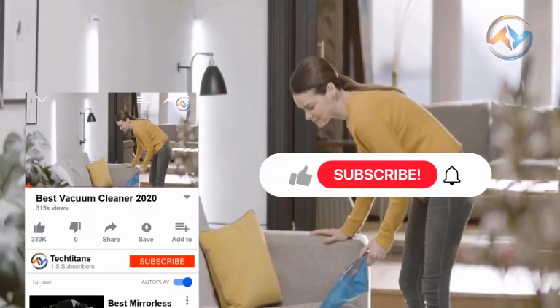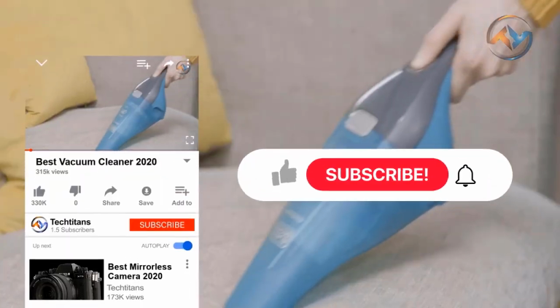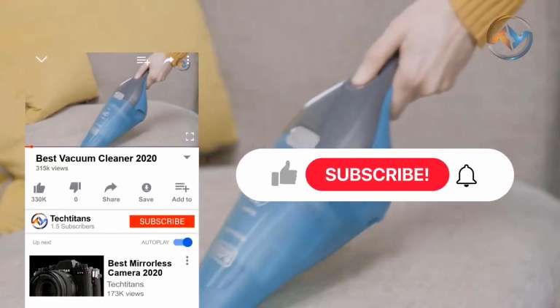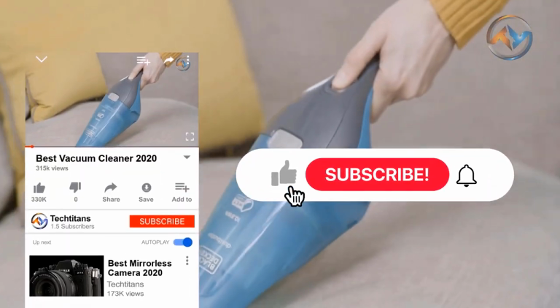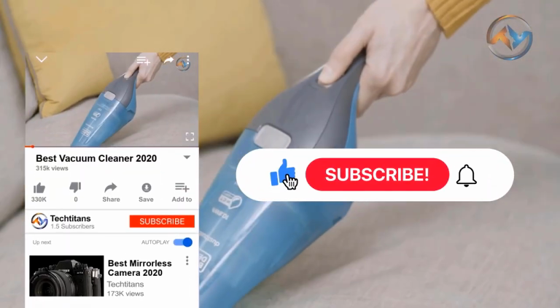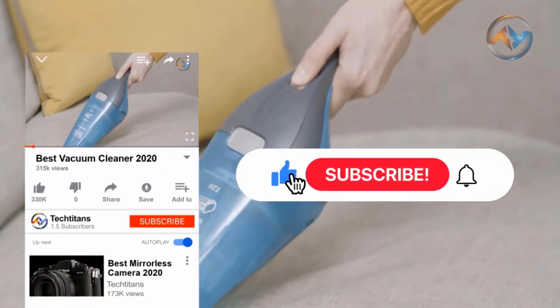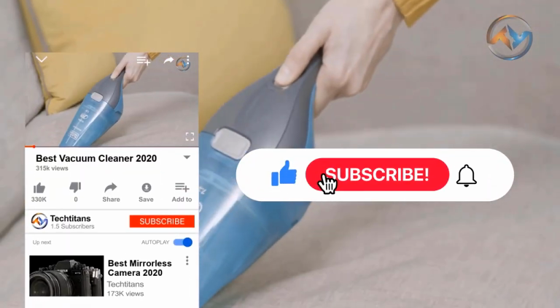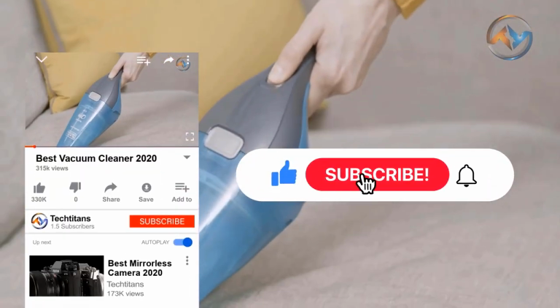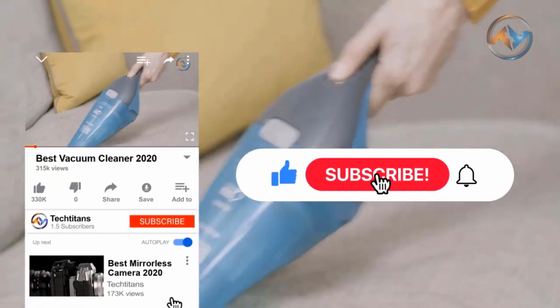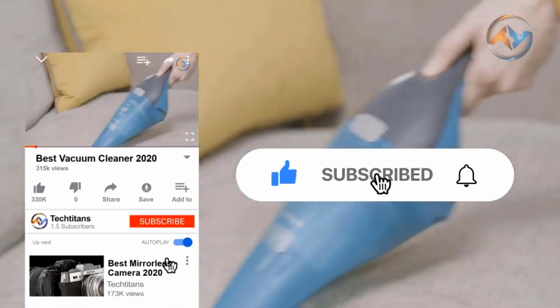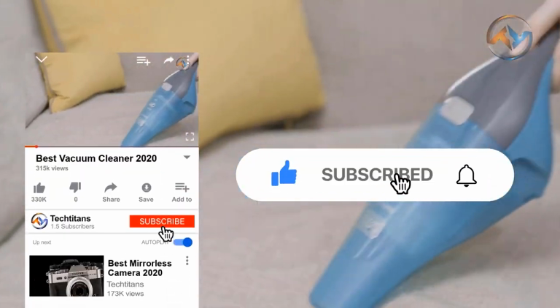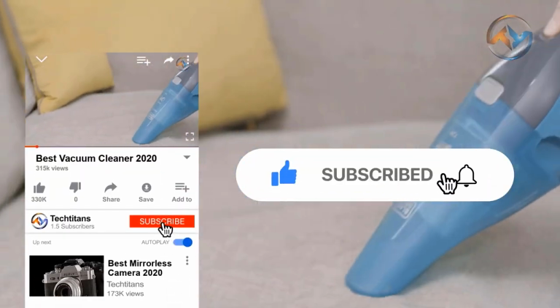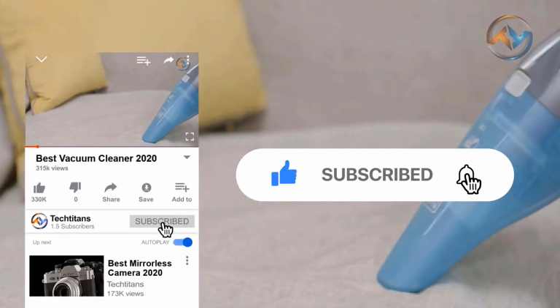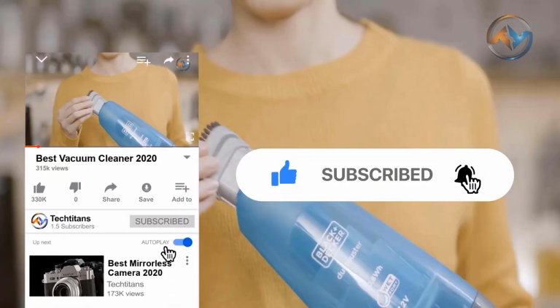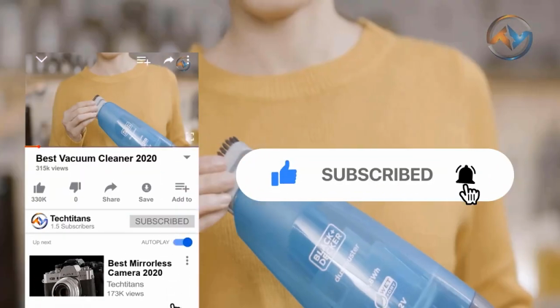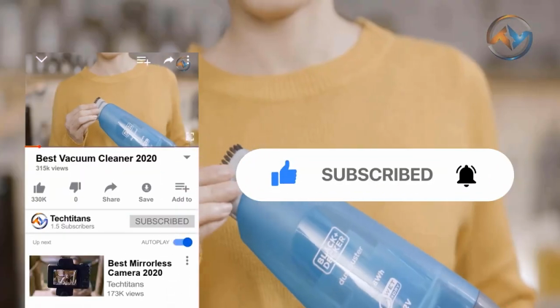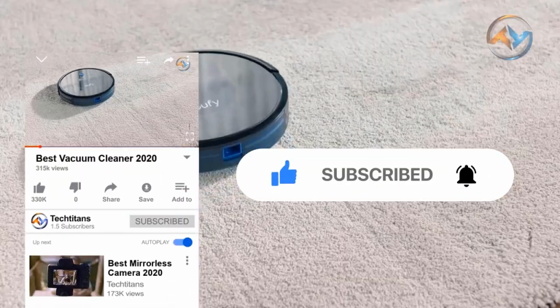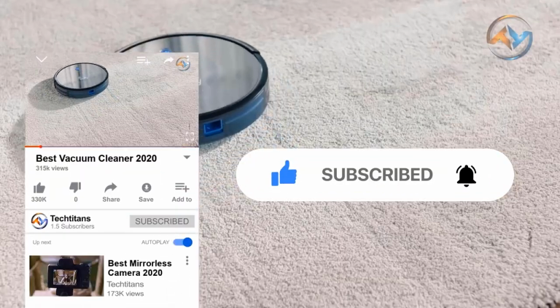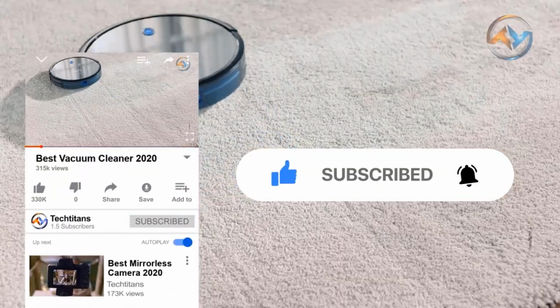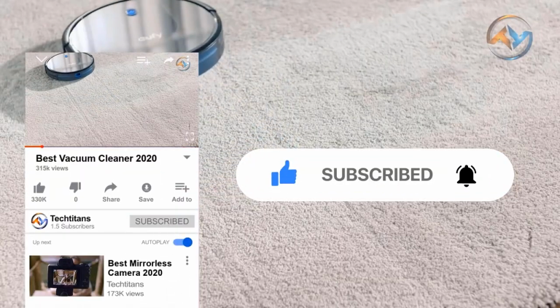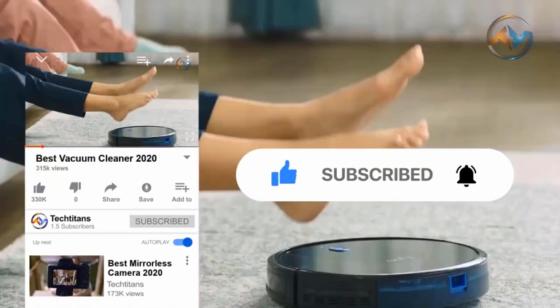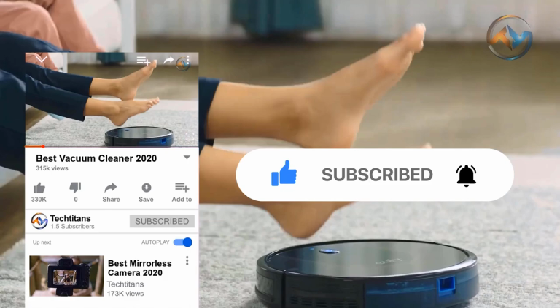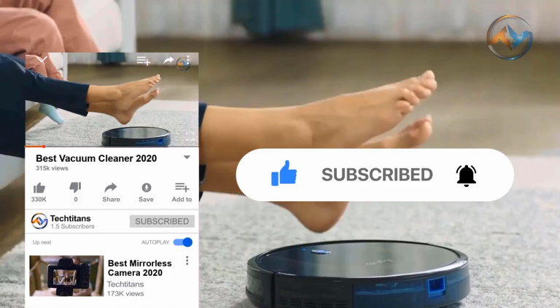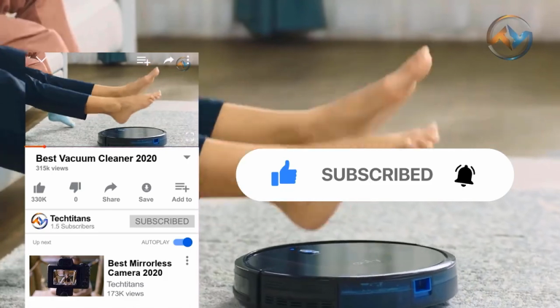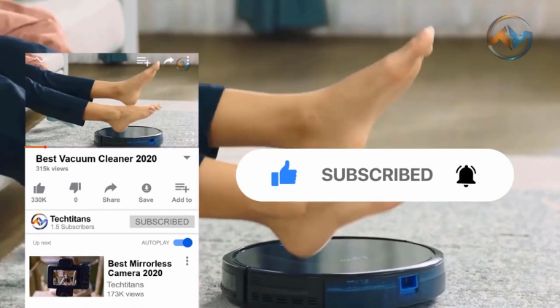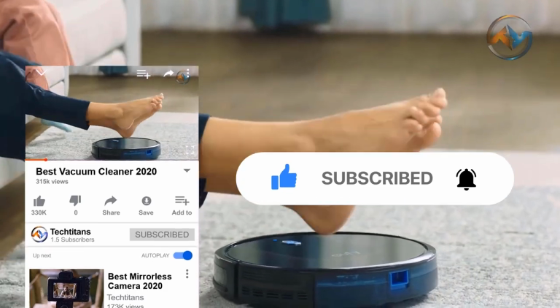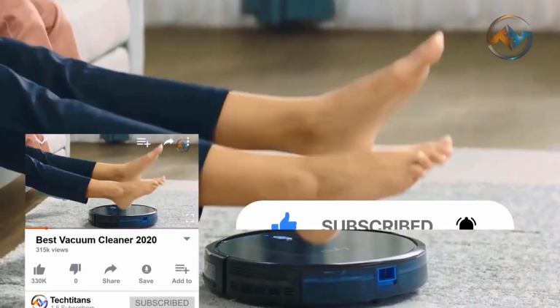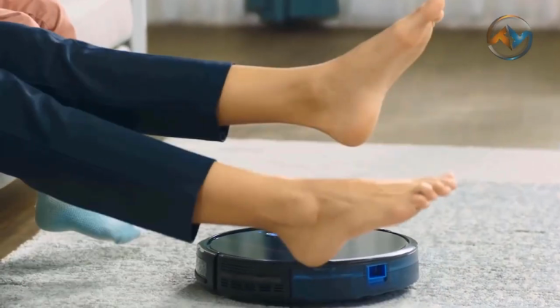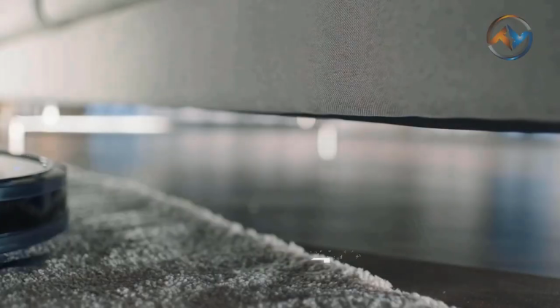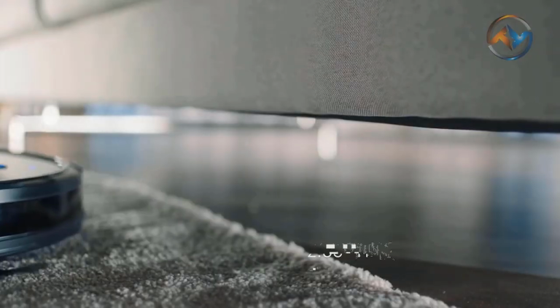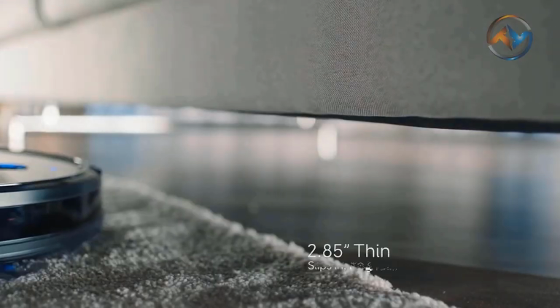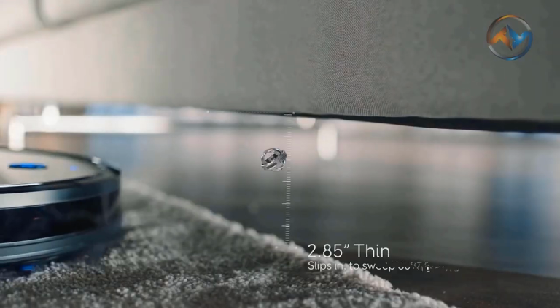If you like our video, be sure to hit the subscribe button and click the bell. Also, don't forget to press like, and we welcome your comments.